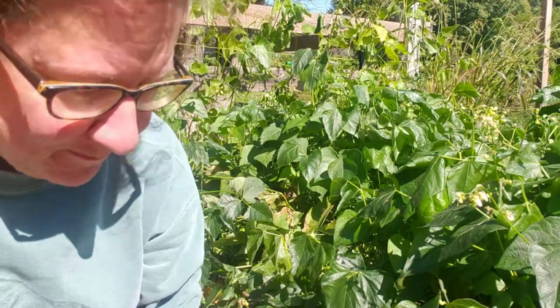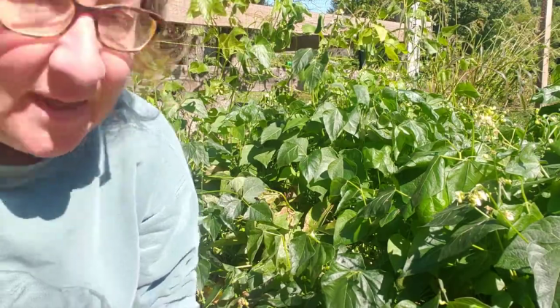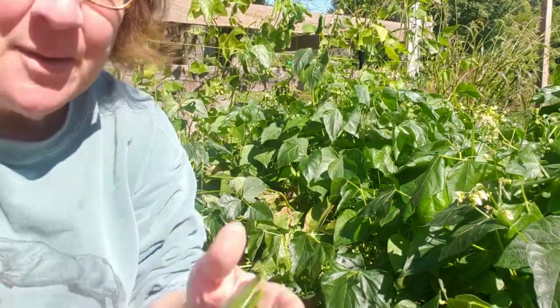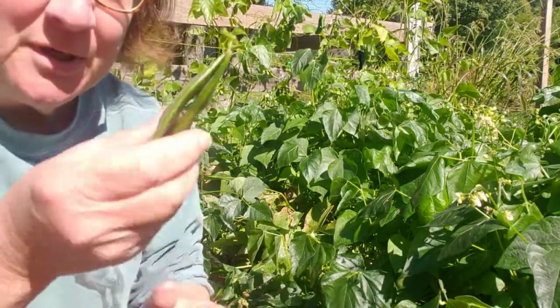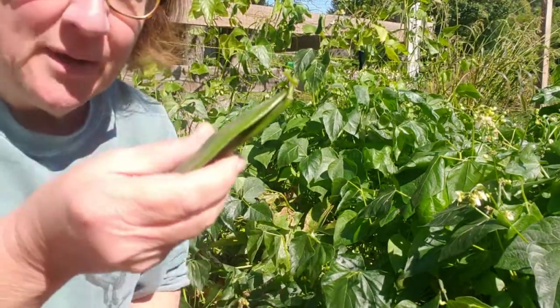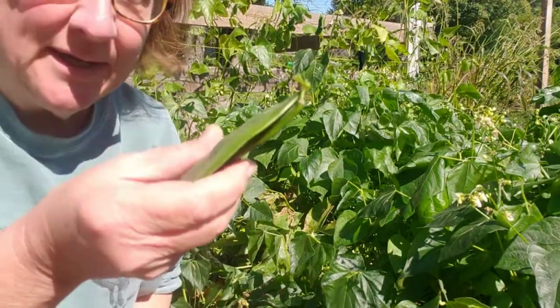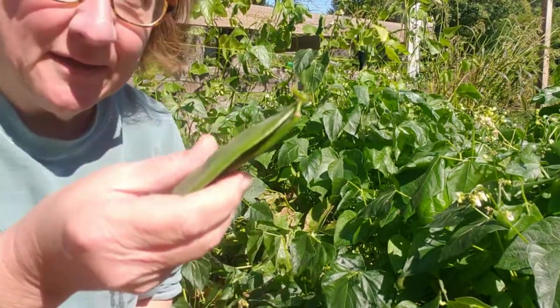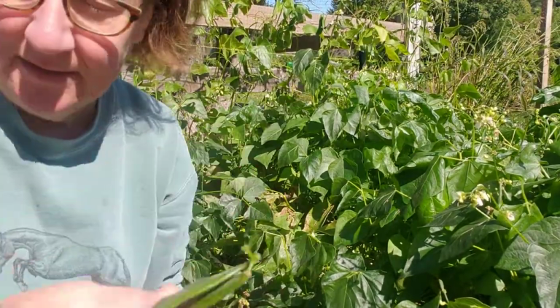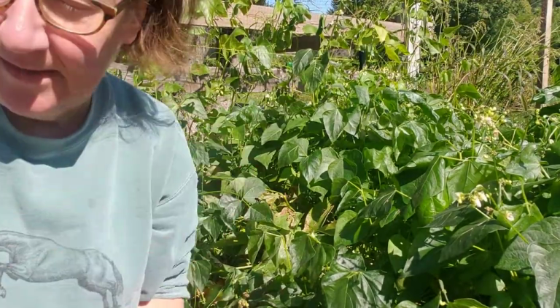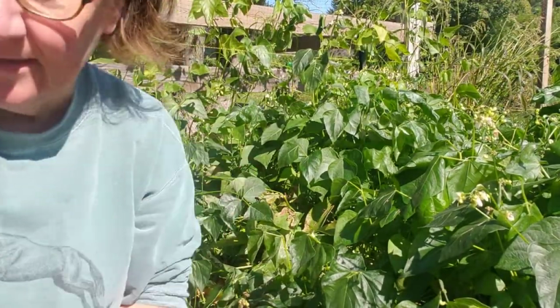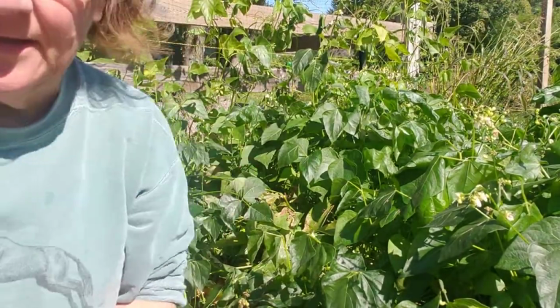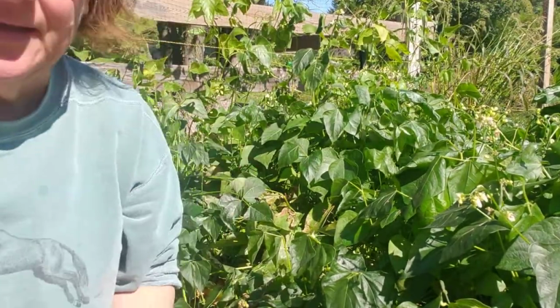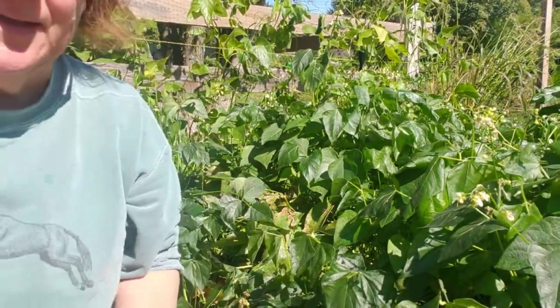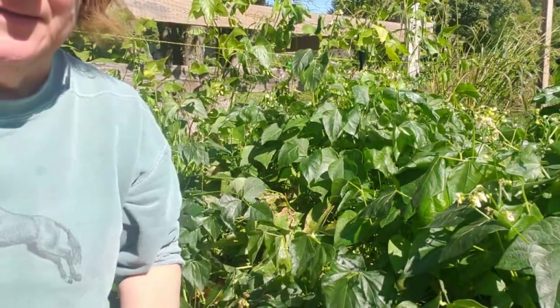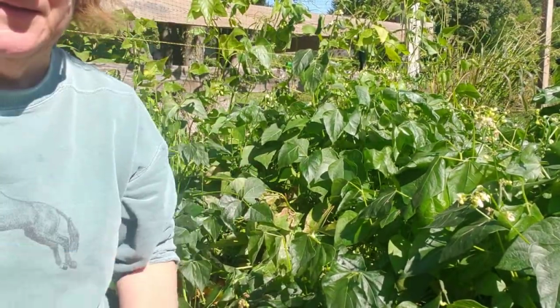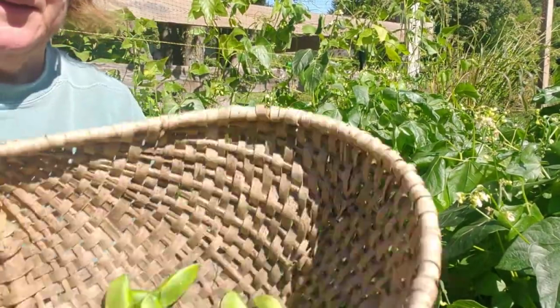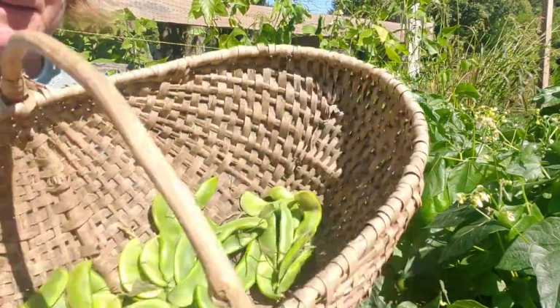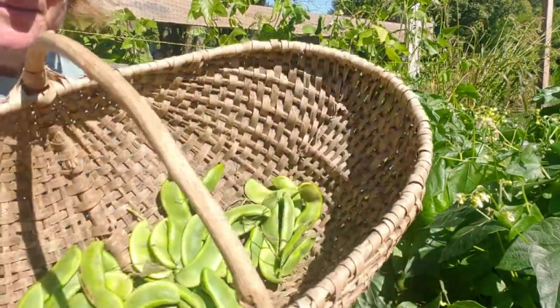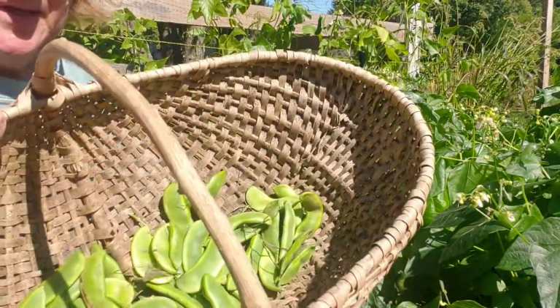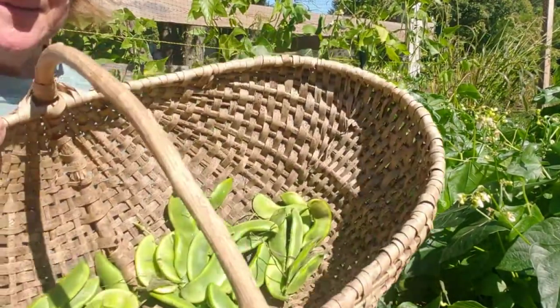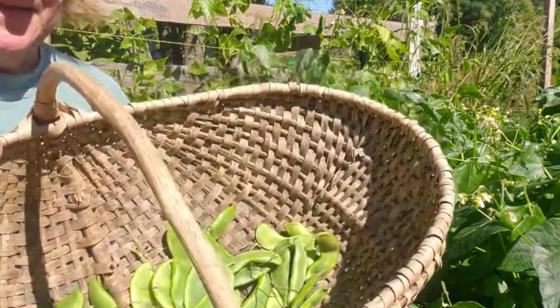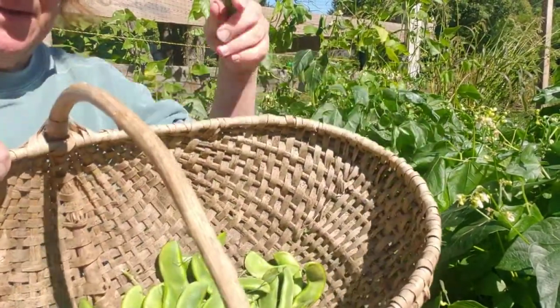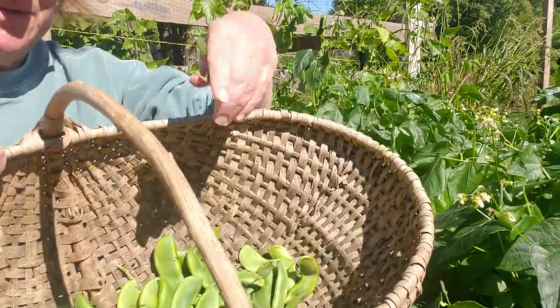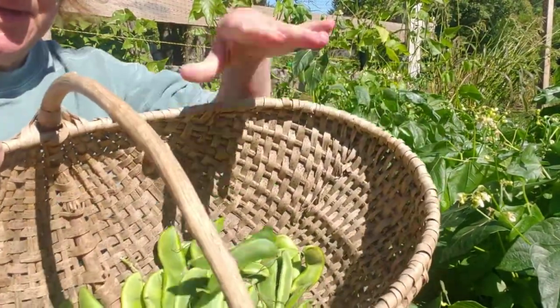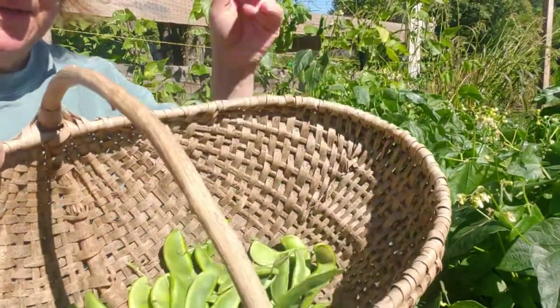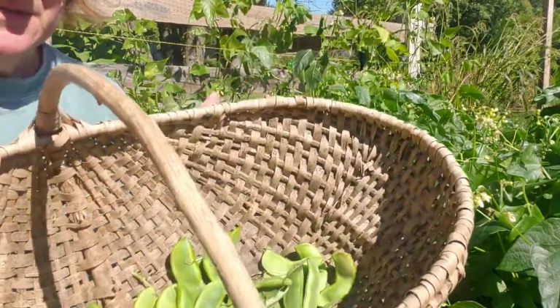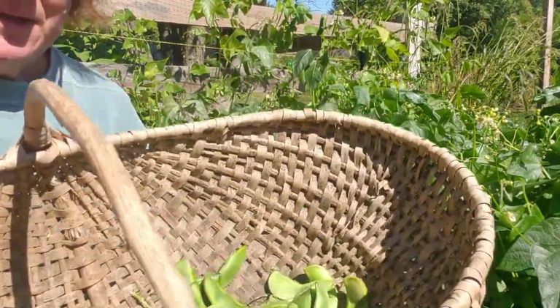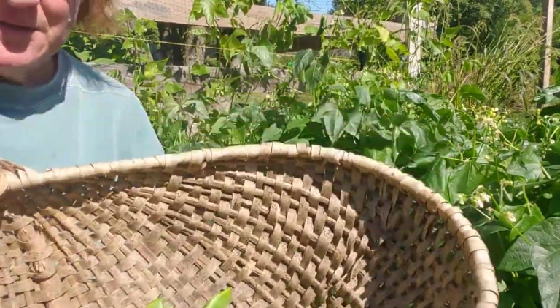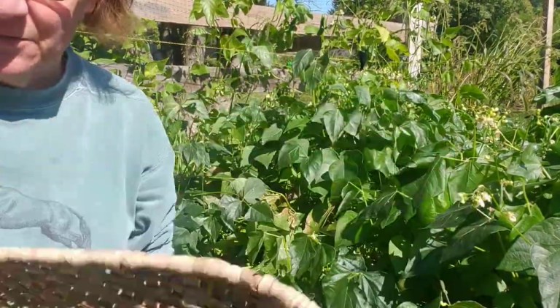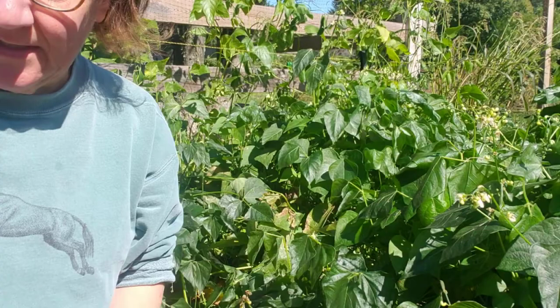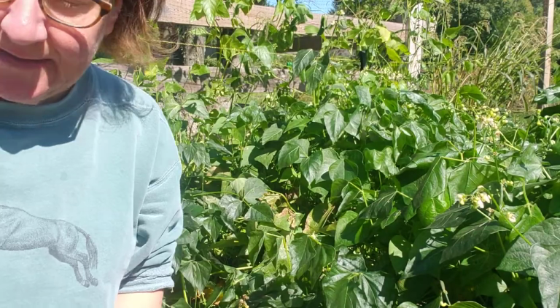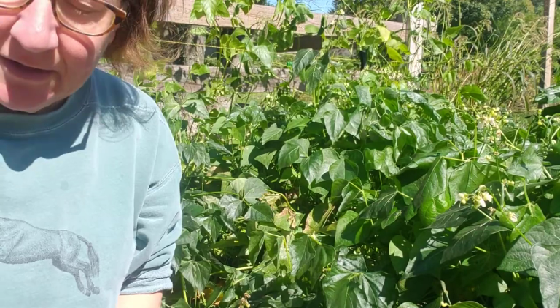I'm gonna go ahead — I've got a basket here — and I'm just gonna toss those right in there.